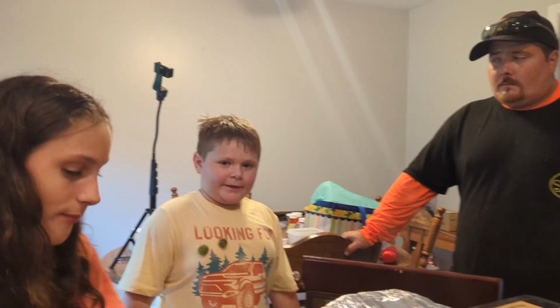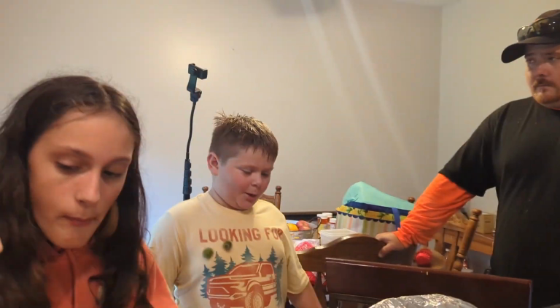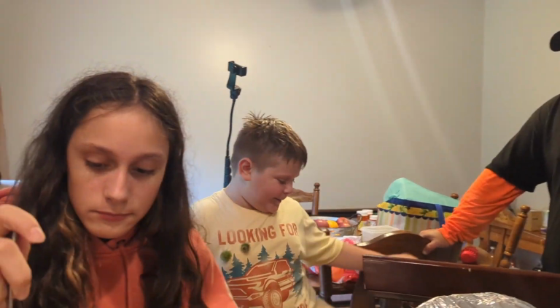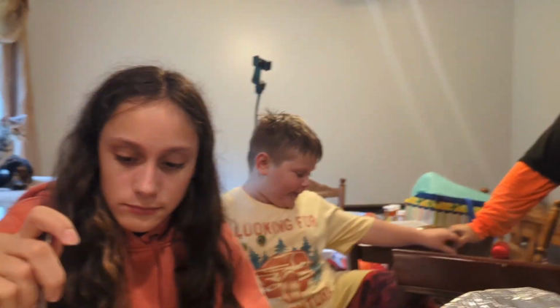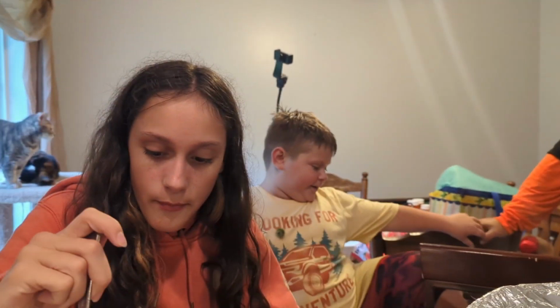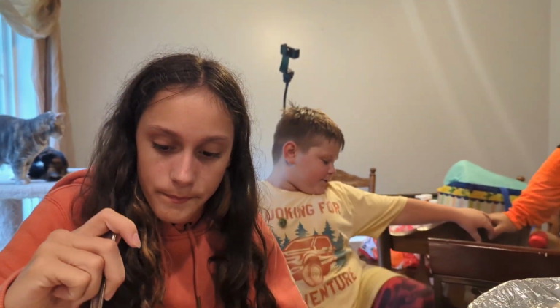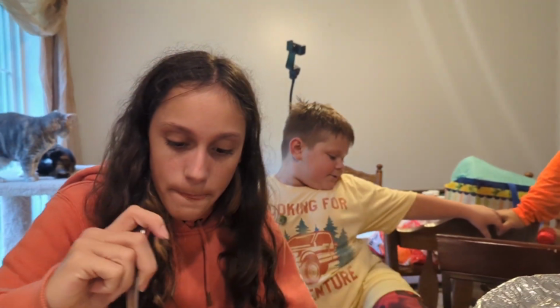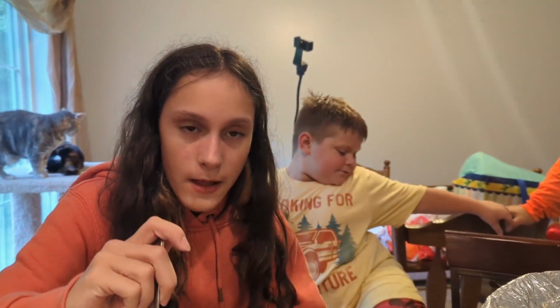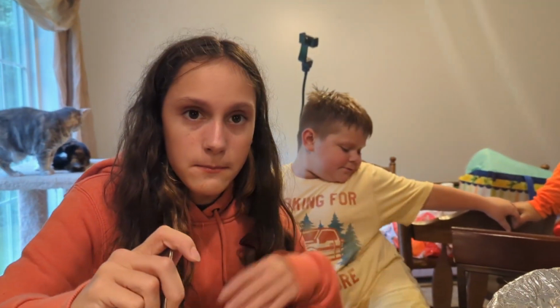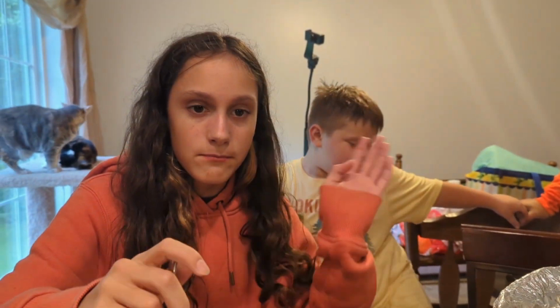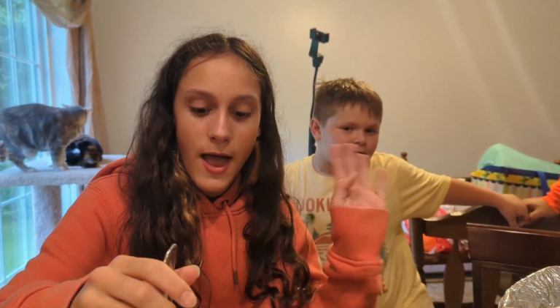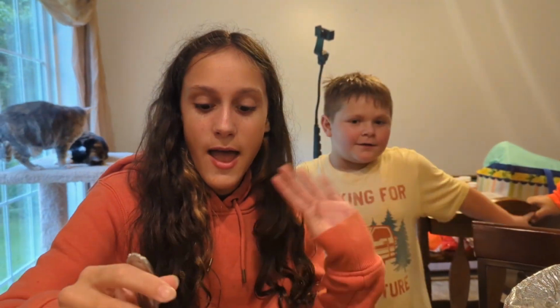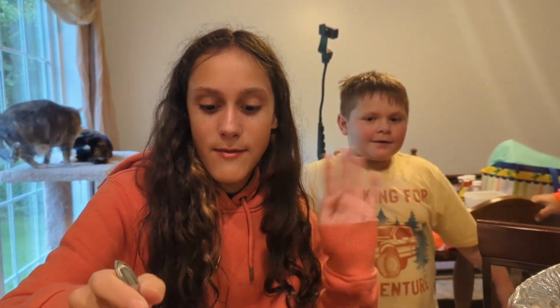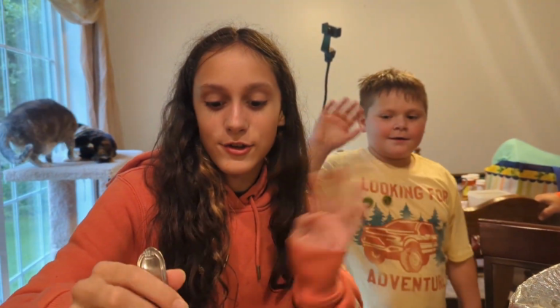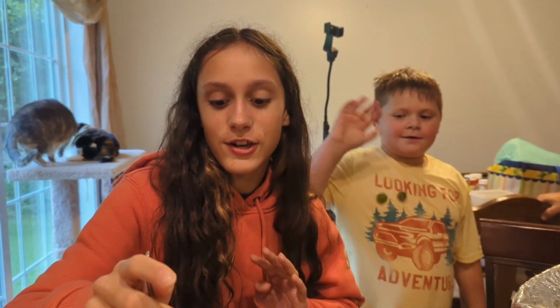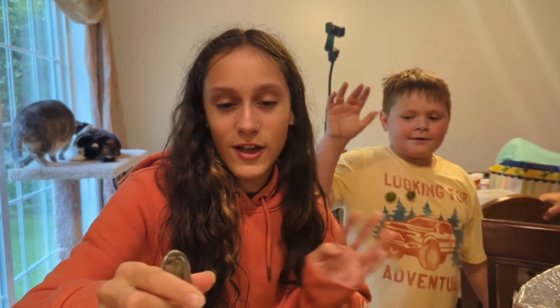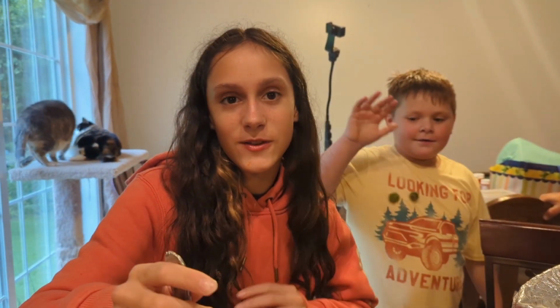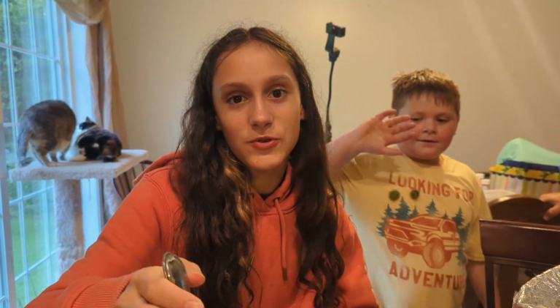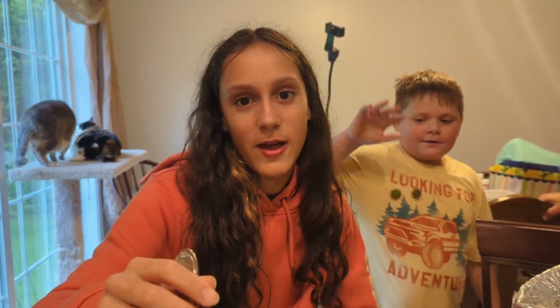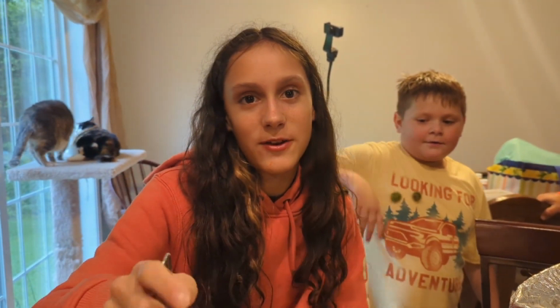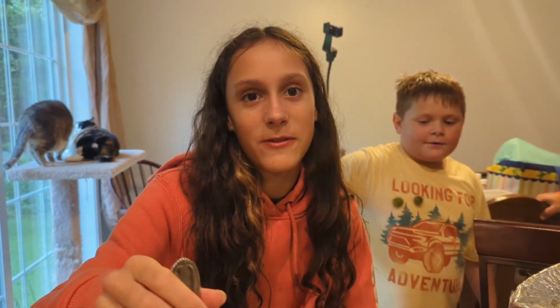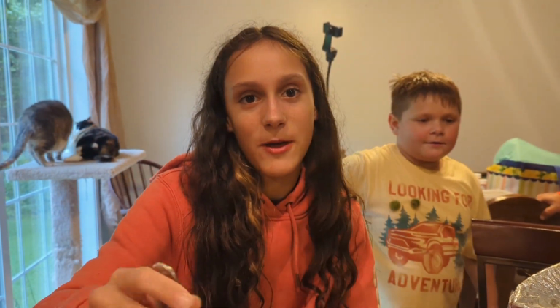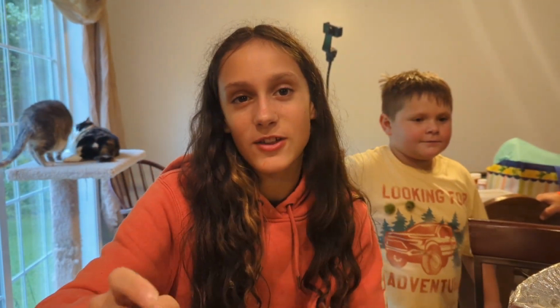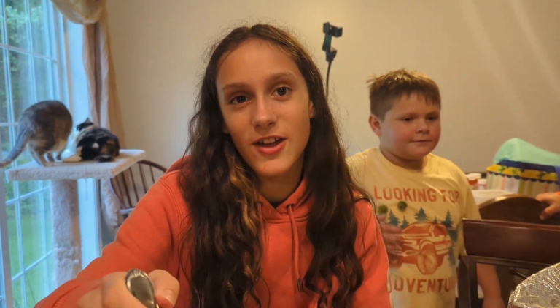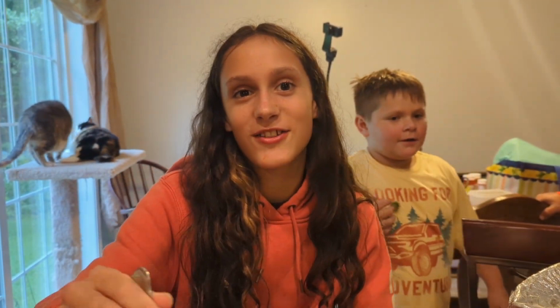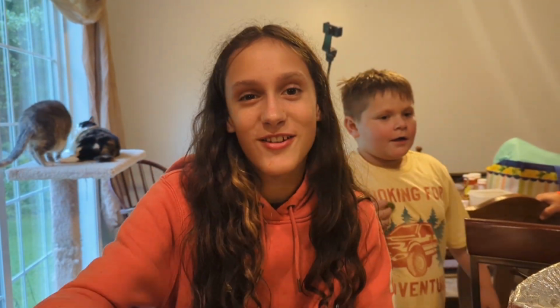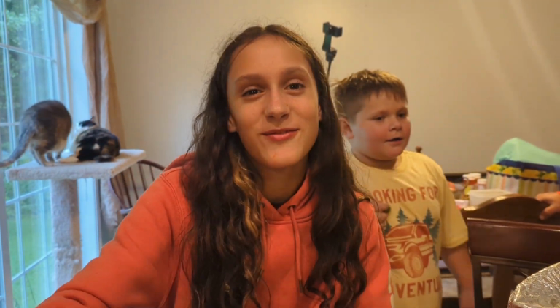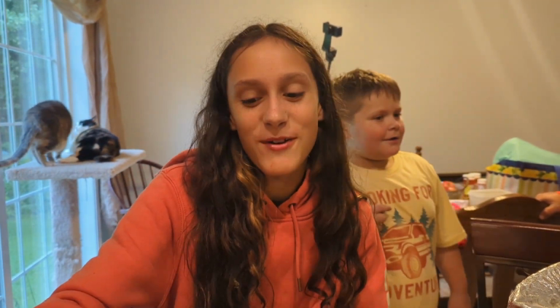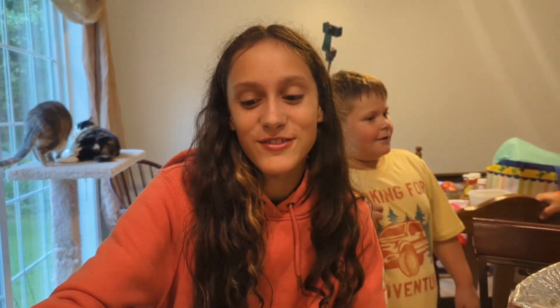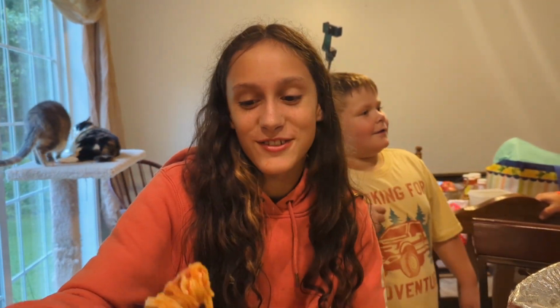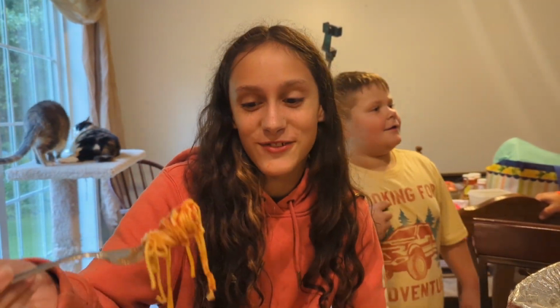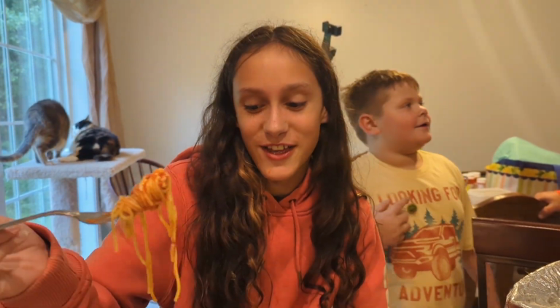Say bye guys. Bye! Make sure you like, subscribe, and hit the bell so you always know when we post a new video.